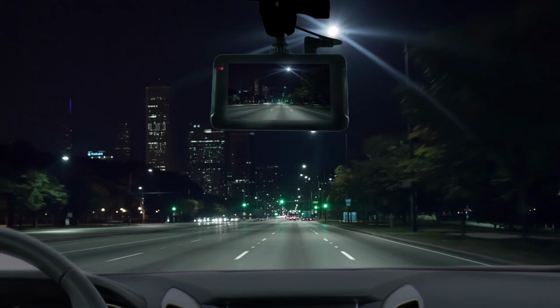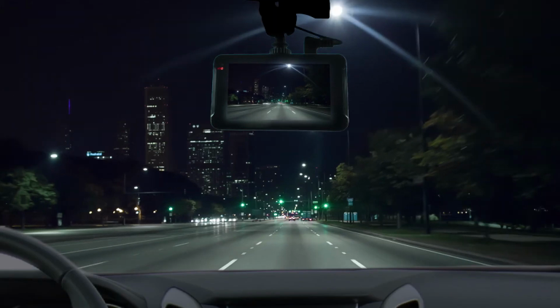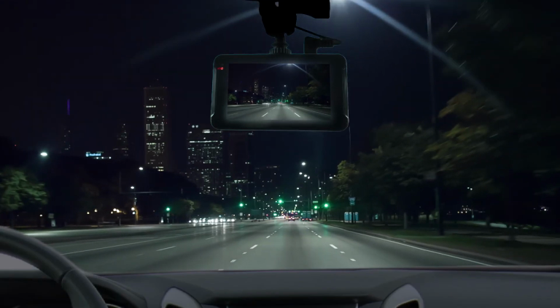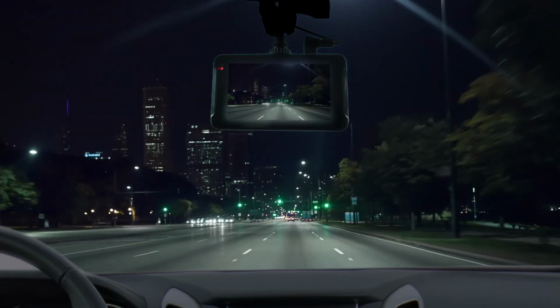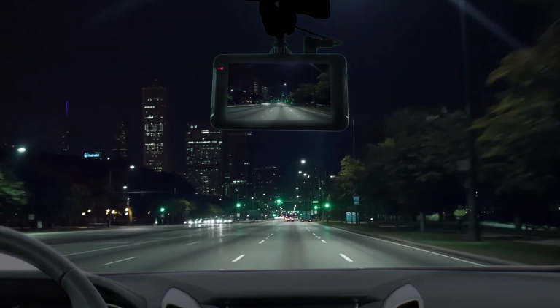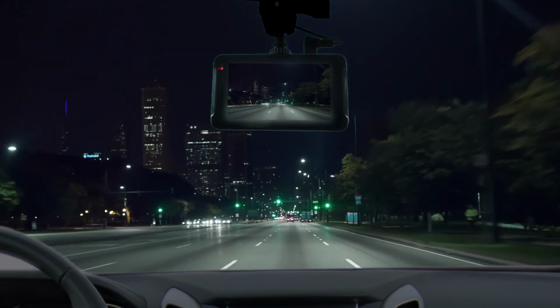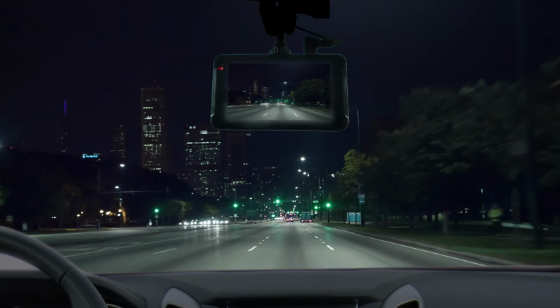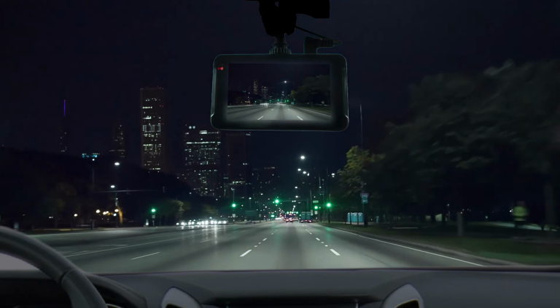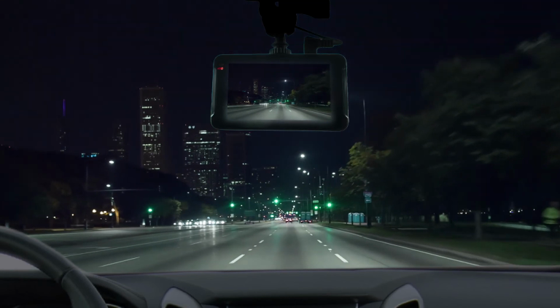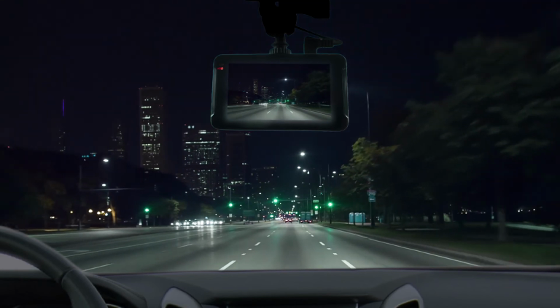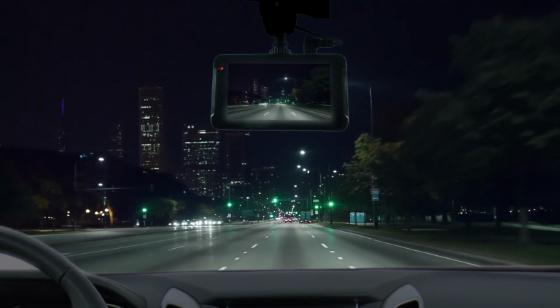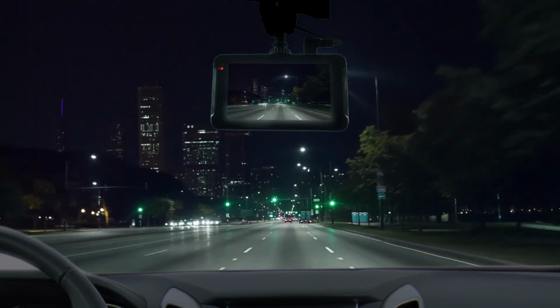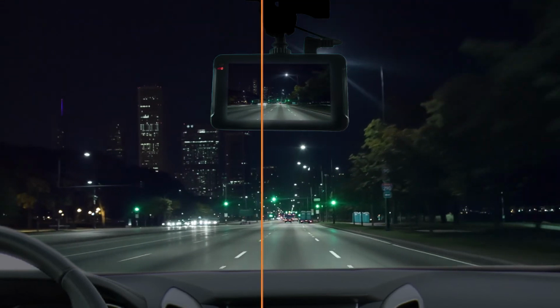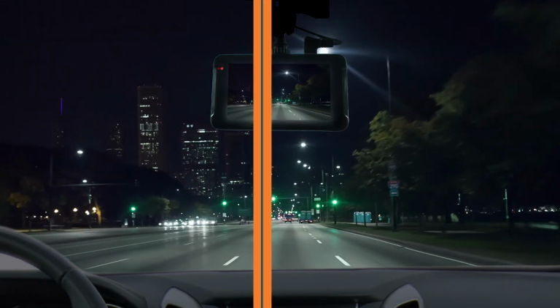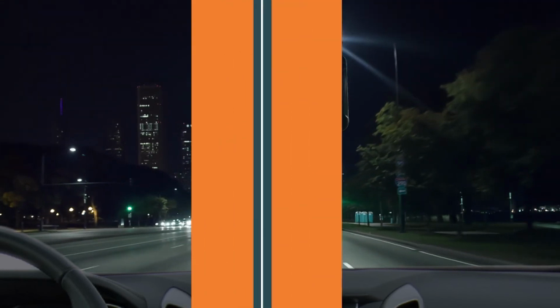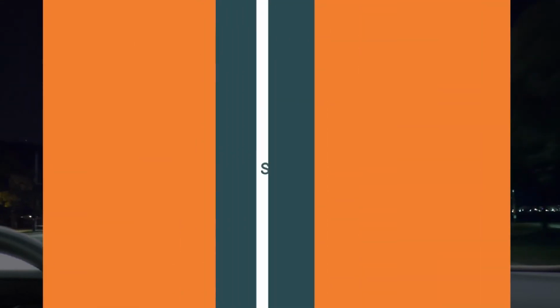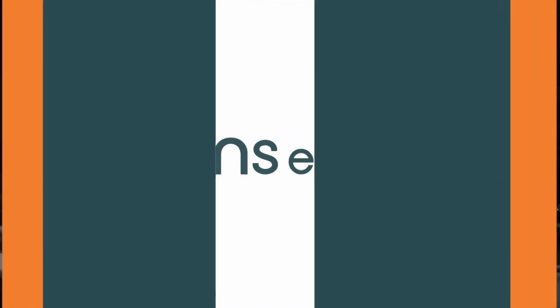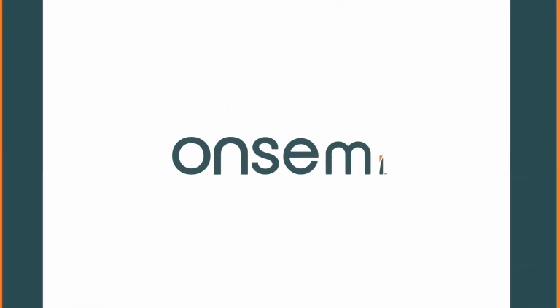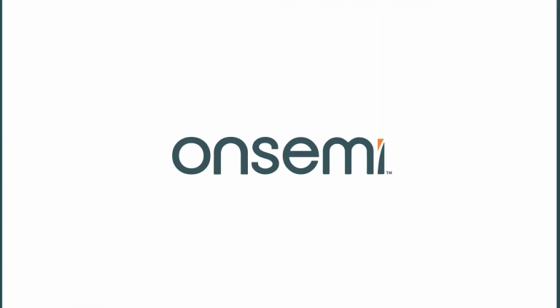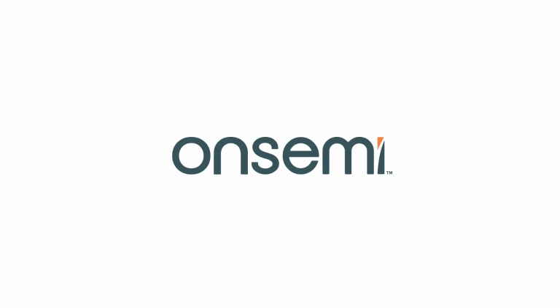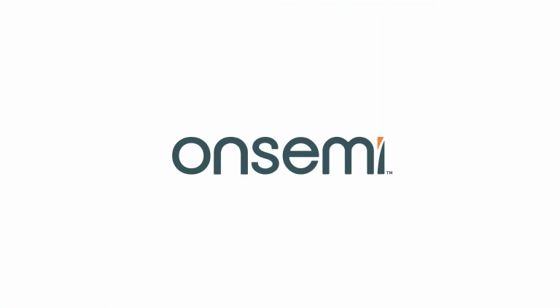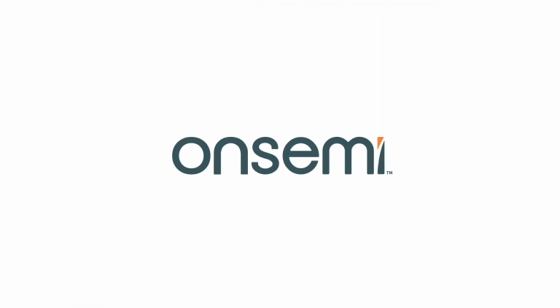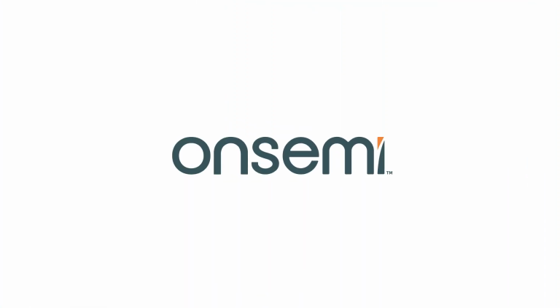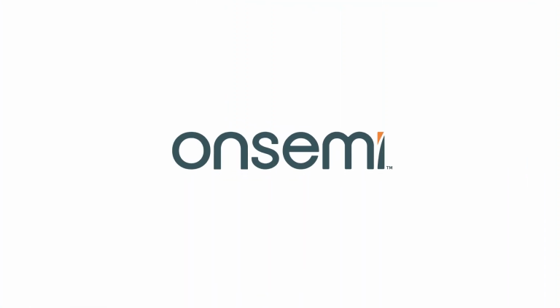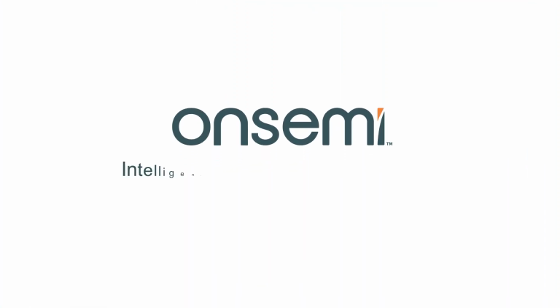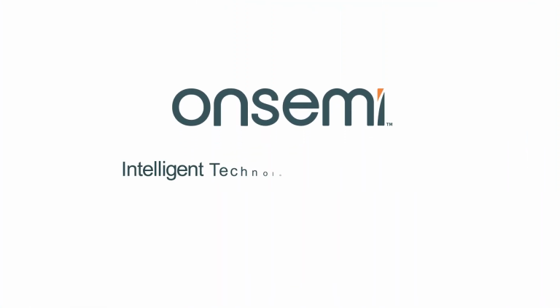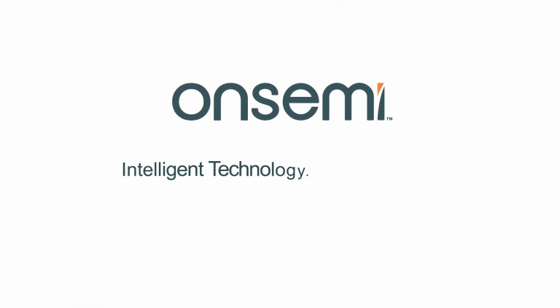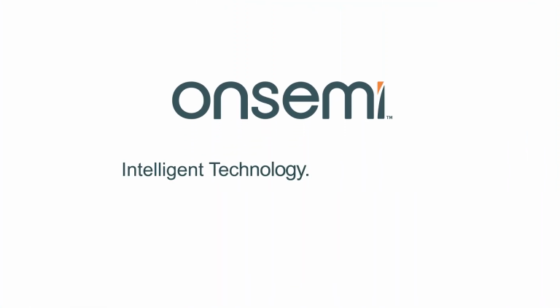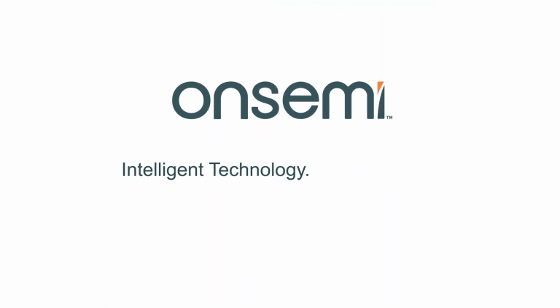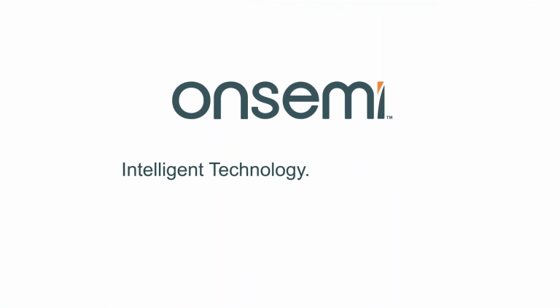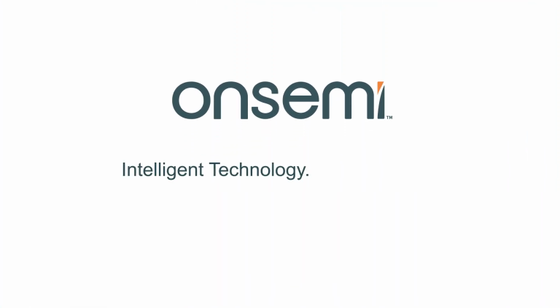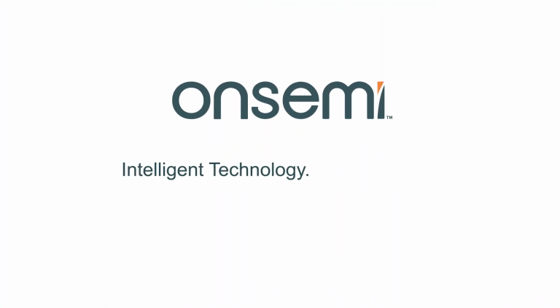OnSemi — best-in-class efficiency. Intelligent technology. Better future.